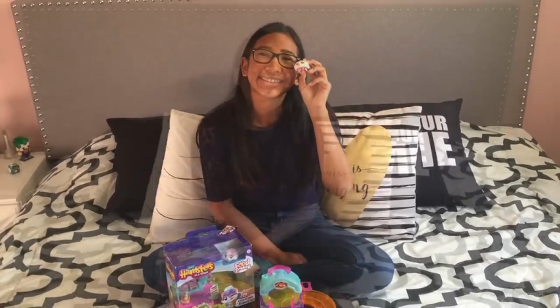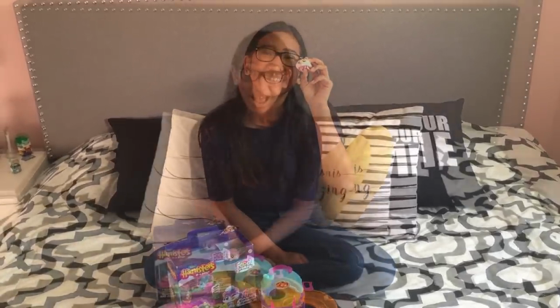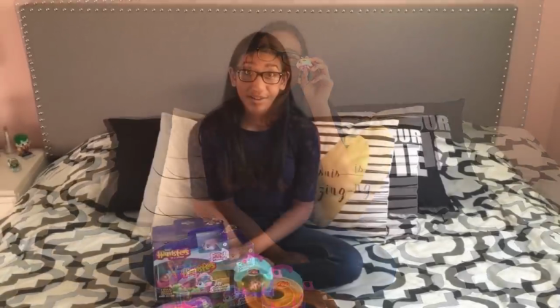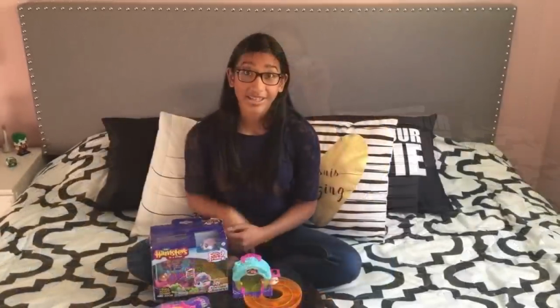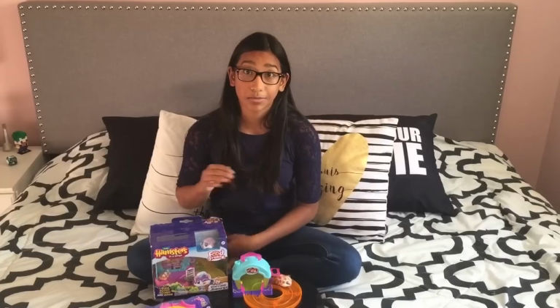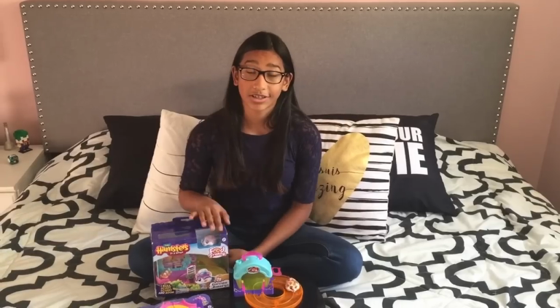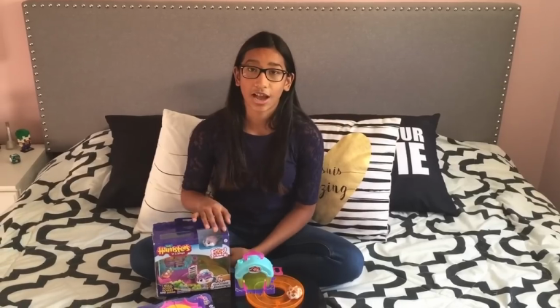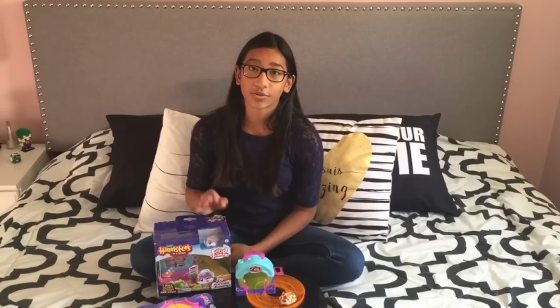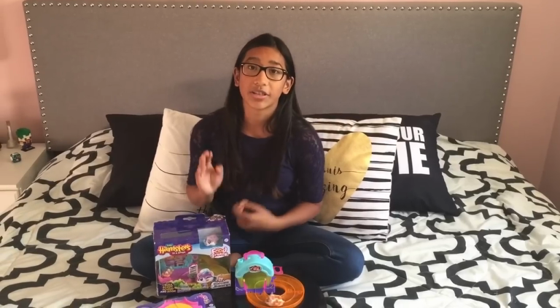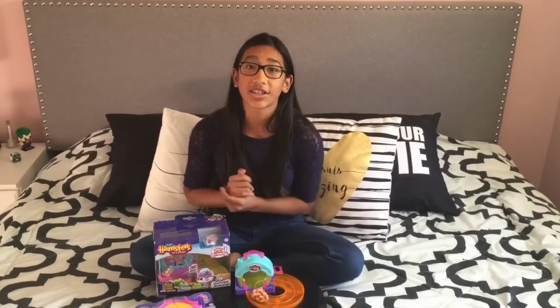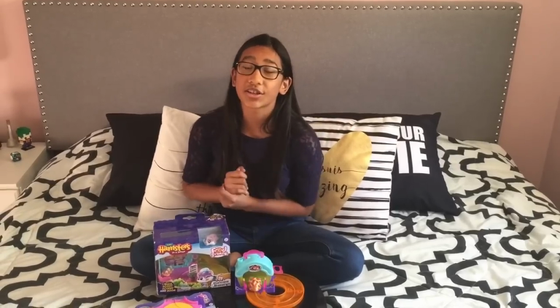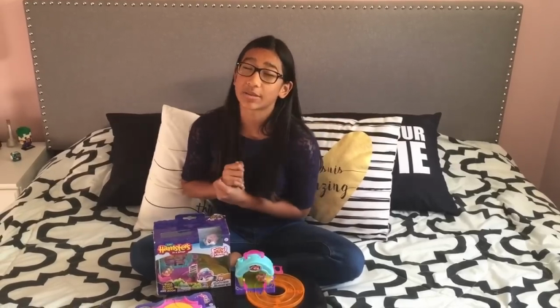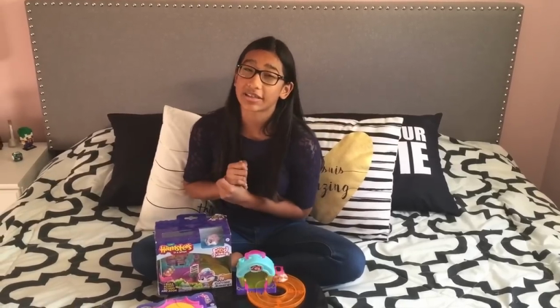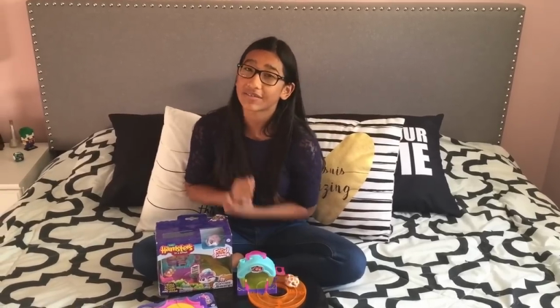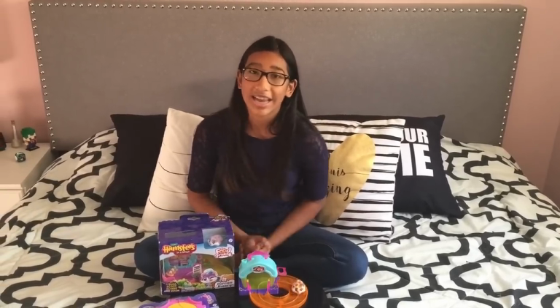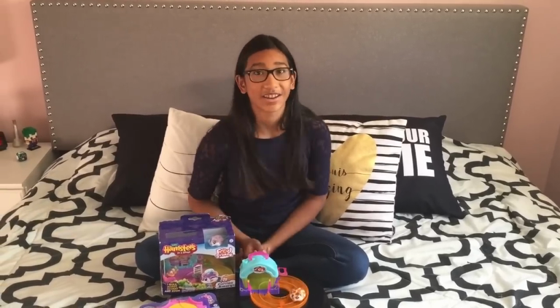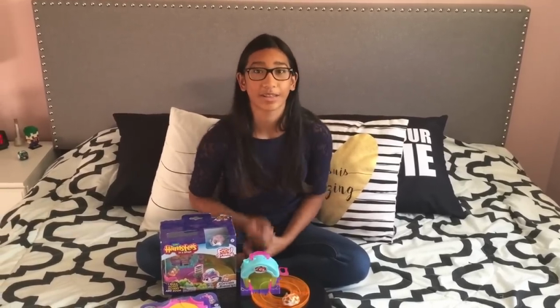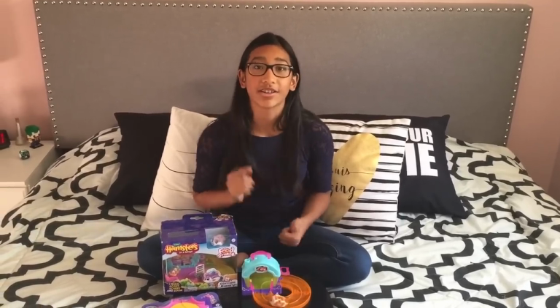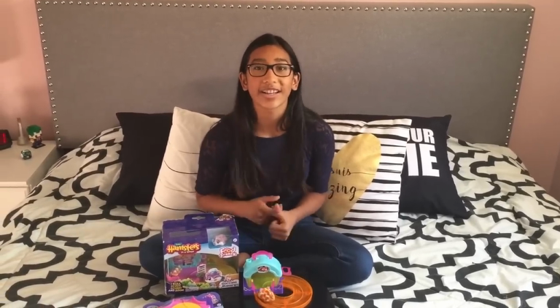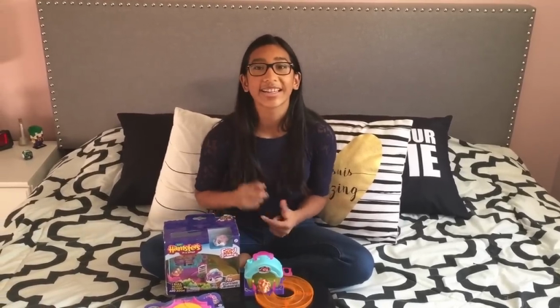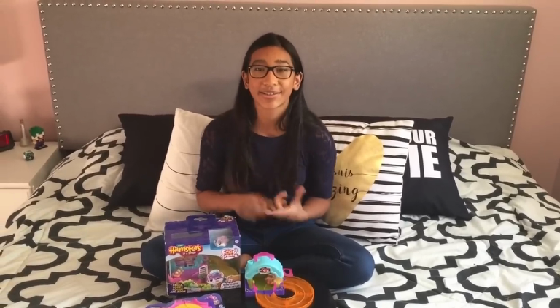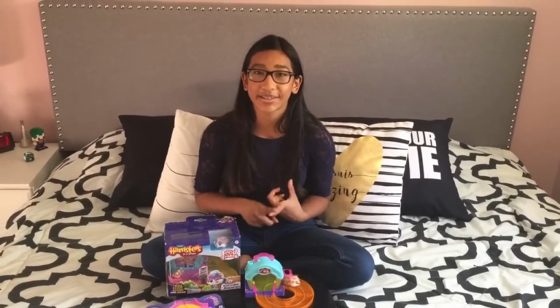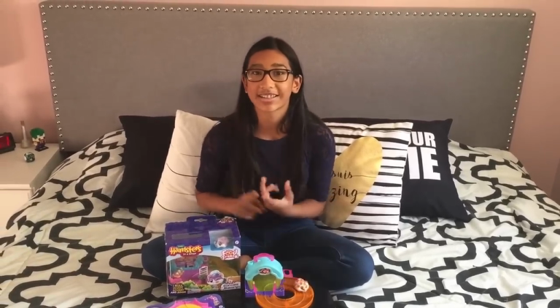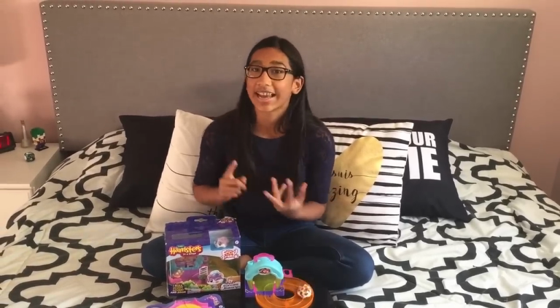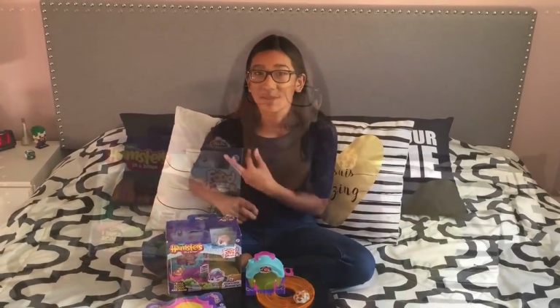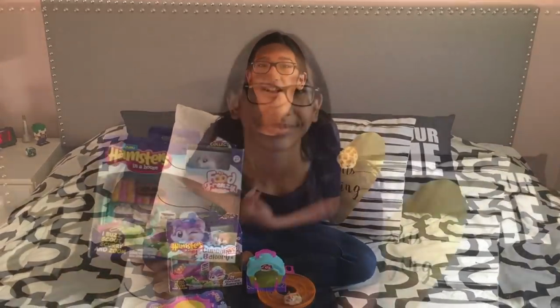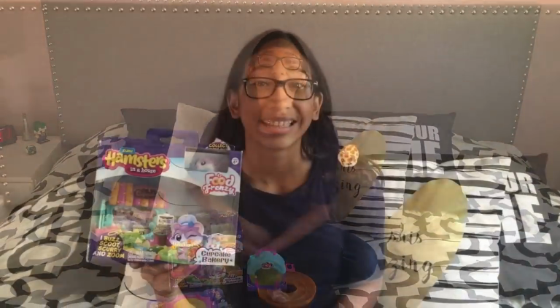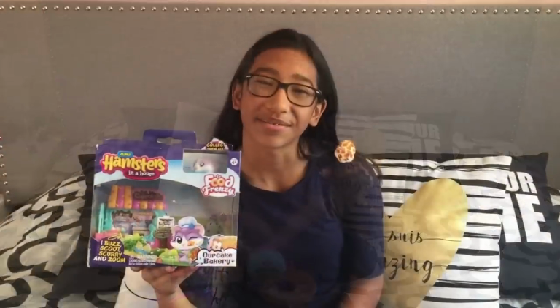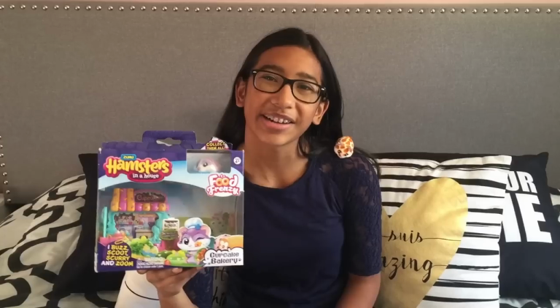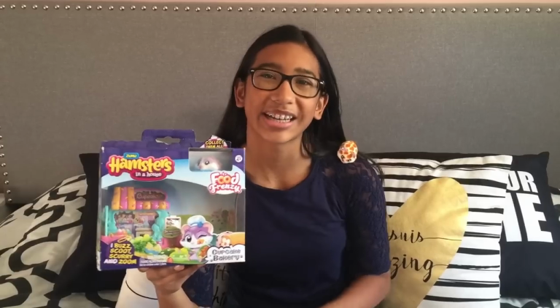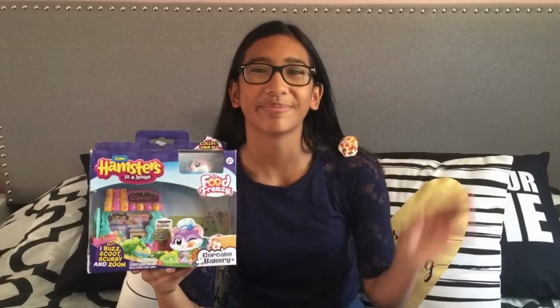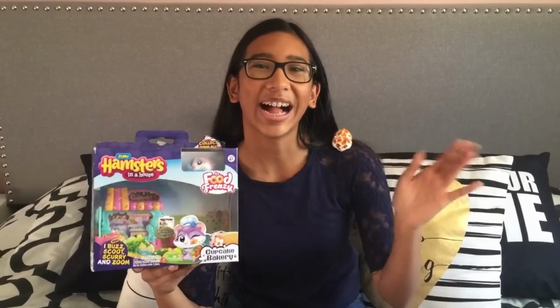I know these Hamsters in a House would be such a great Christmas gift. They're available at Target, Toys R Us, and Amazon. Thanks for watching. Bye!